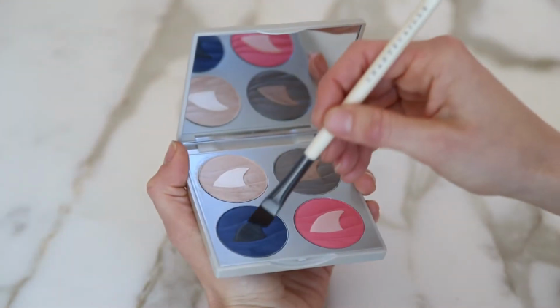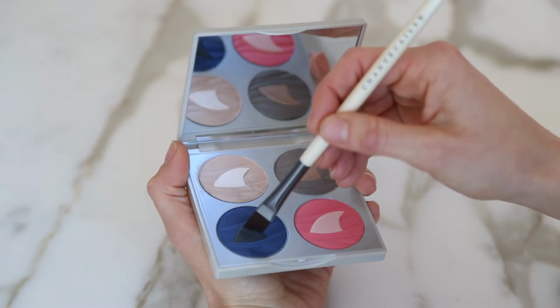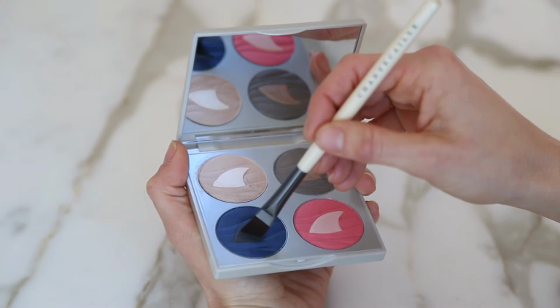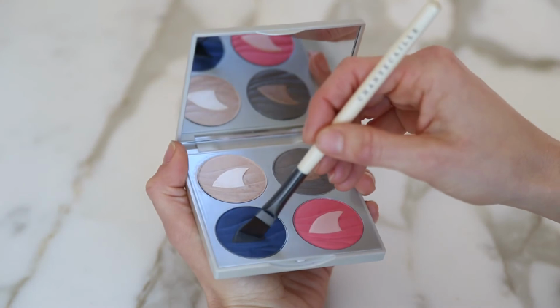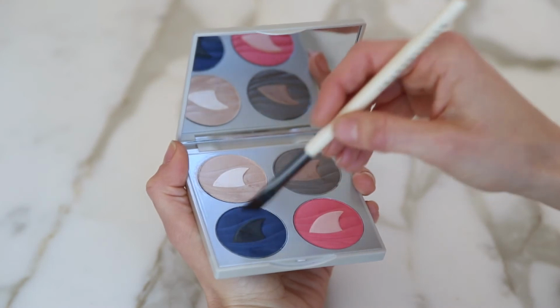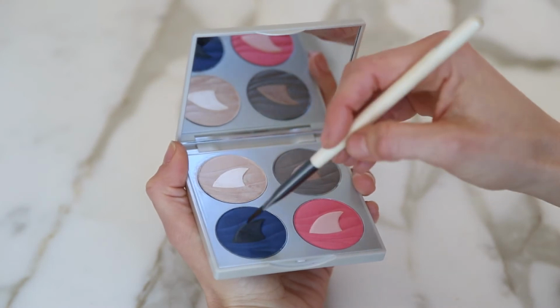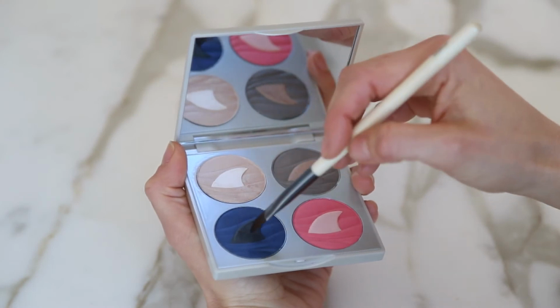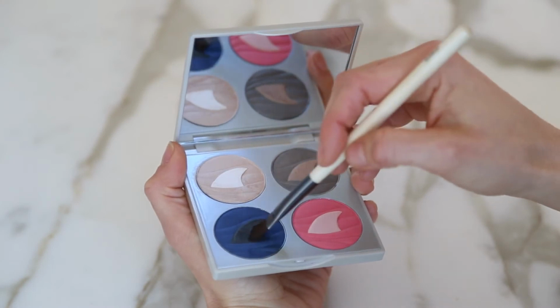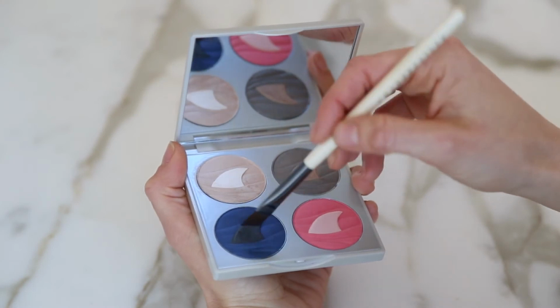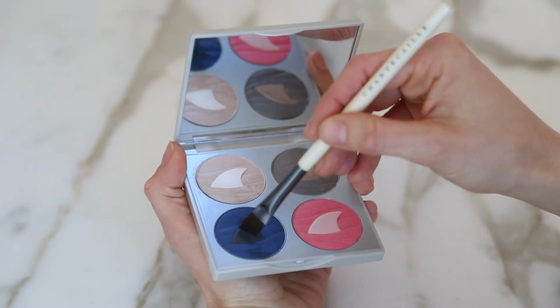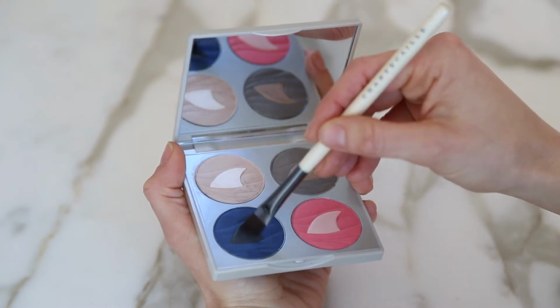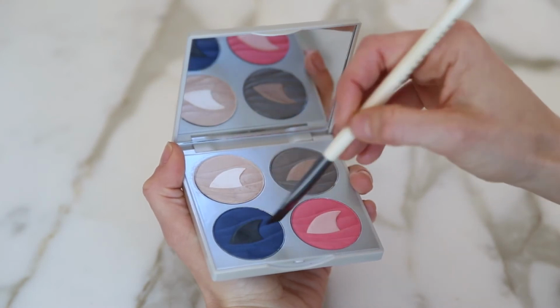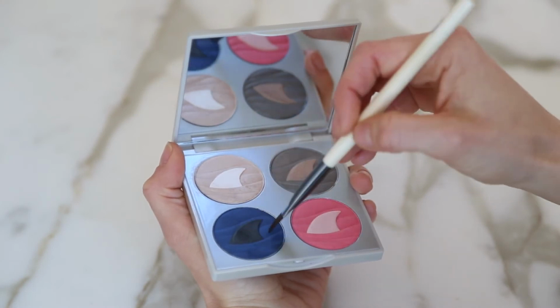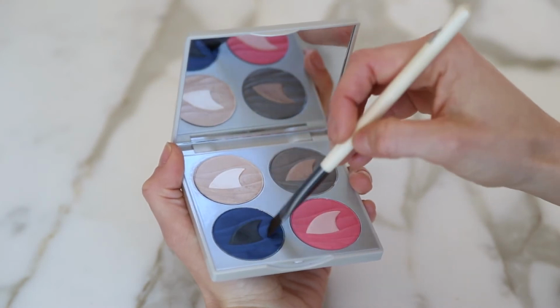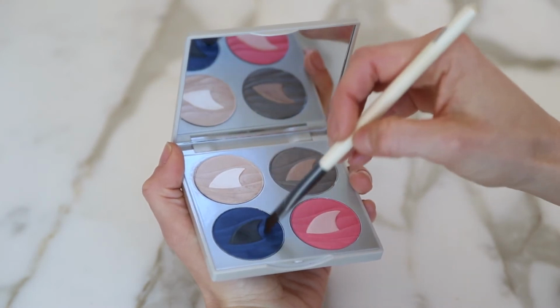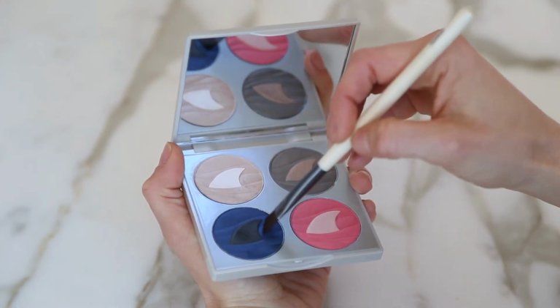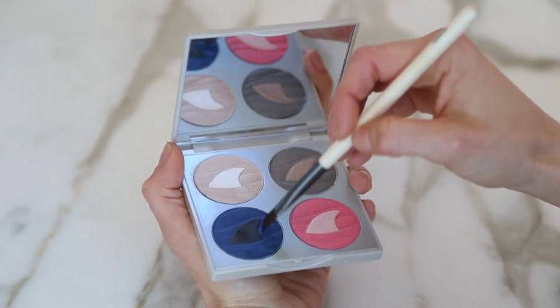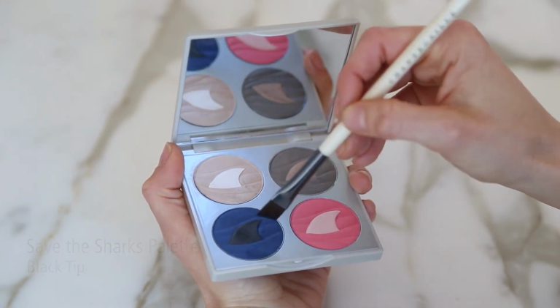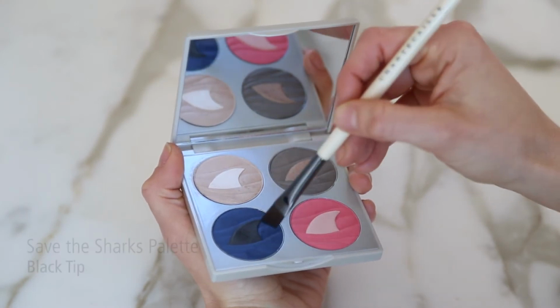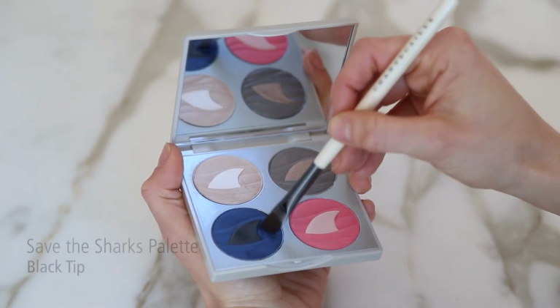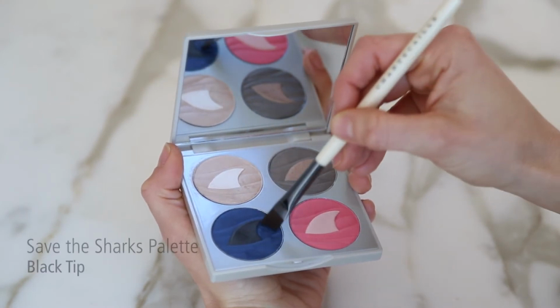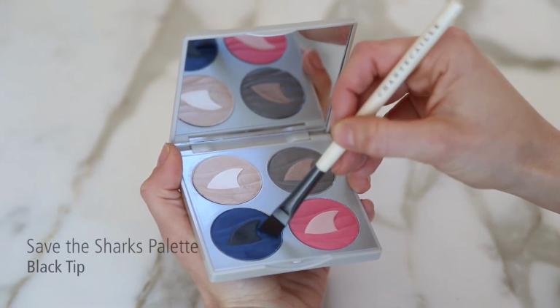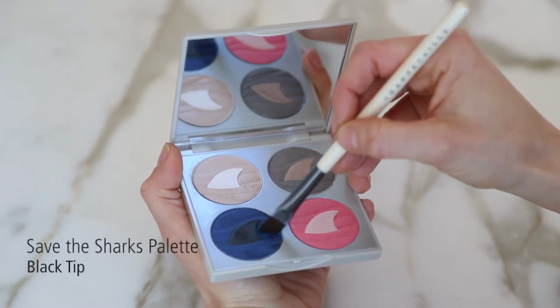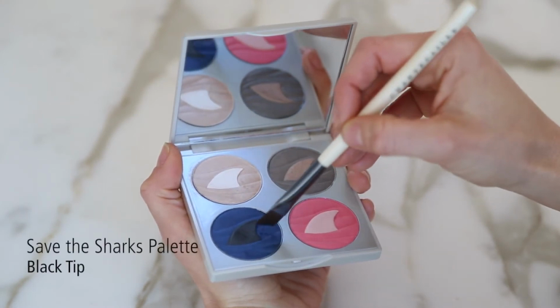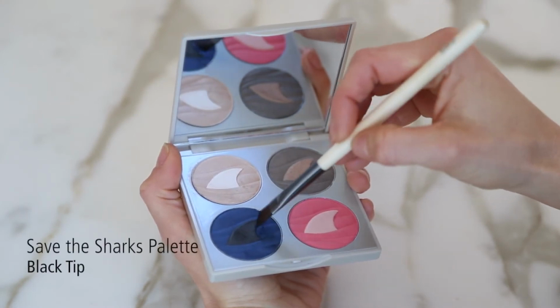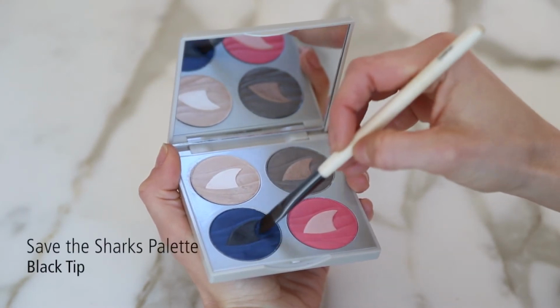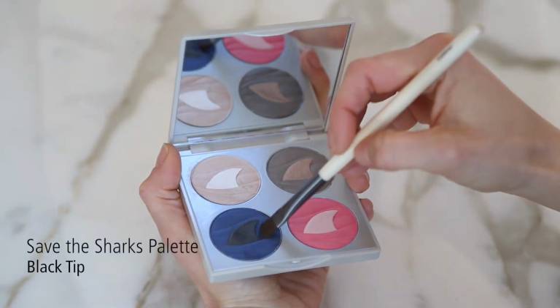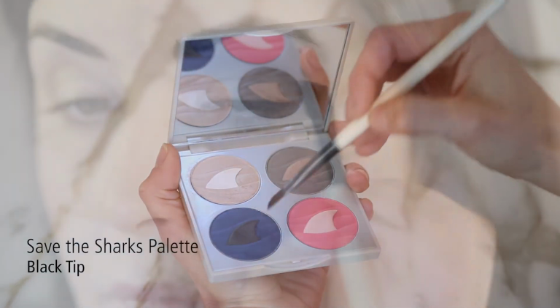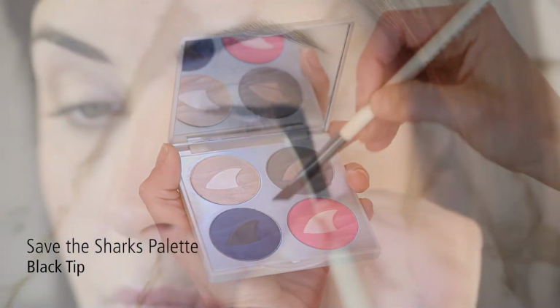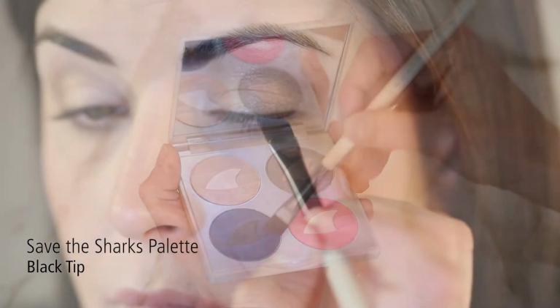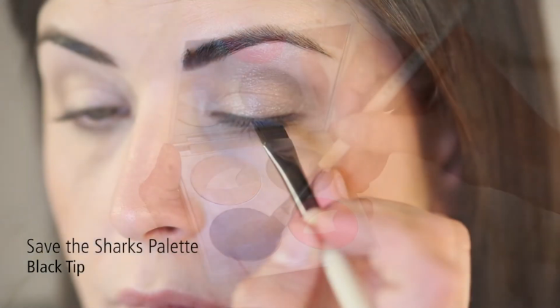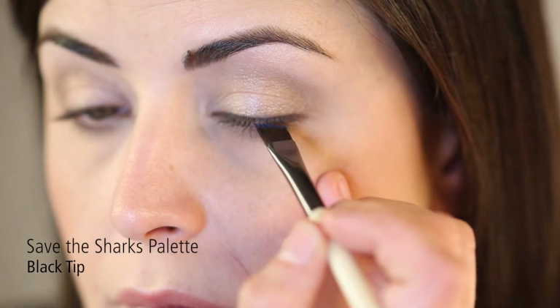And using the eyeliner brush, we're going to gently press black tip to the upper and lower lash line.